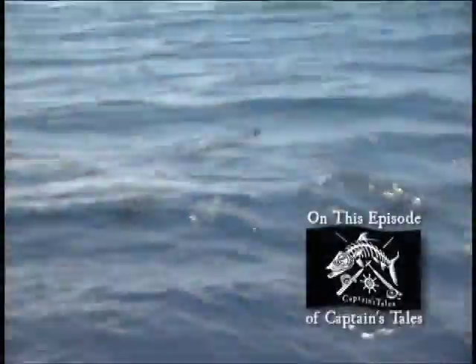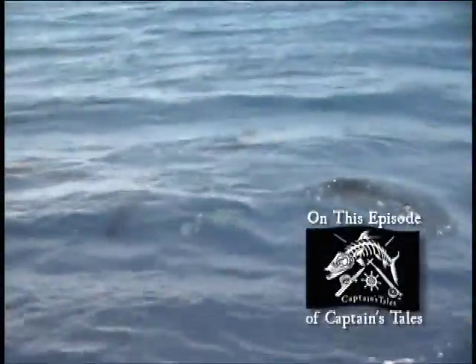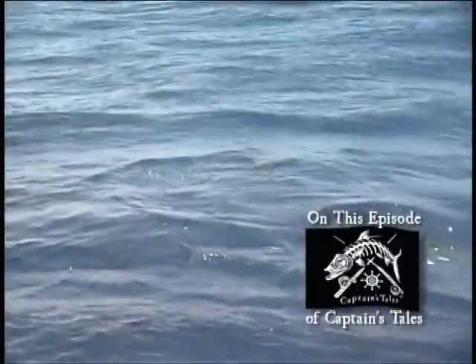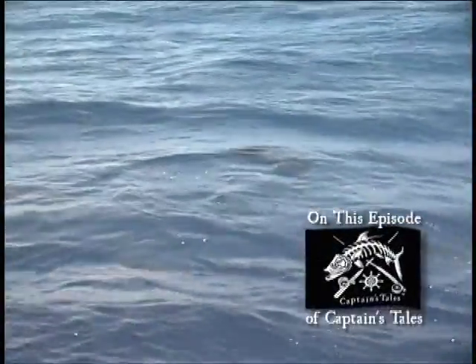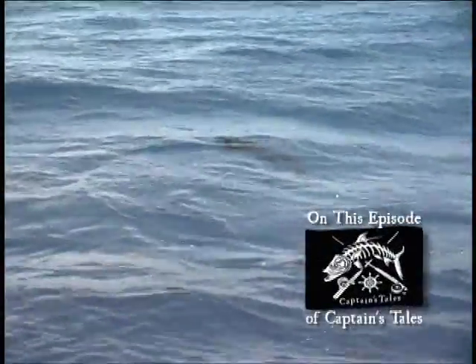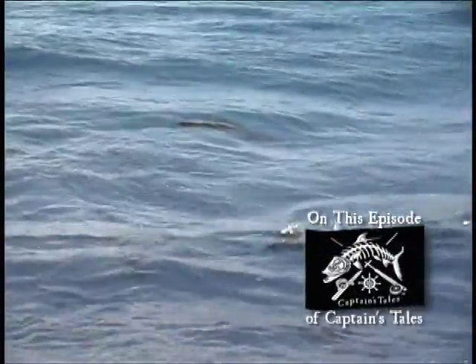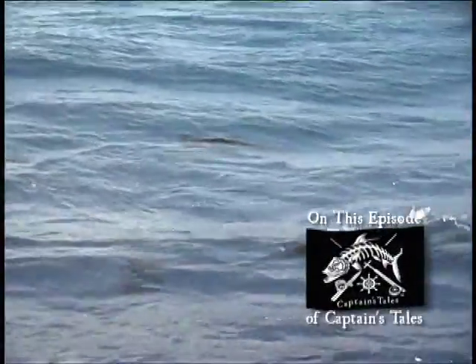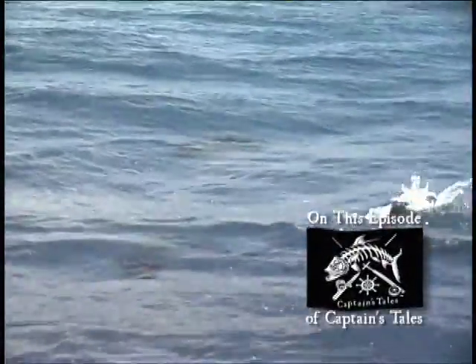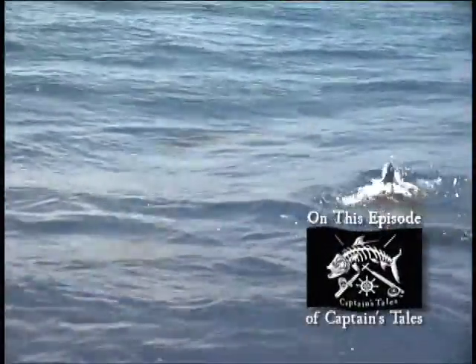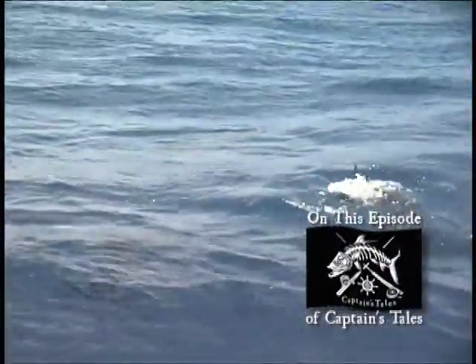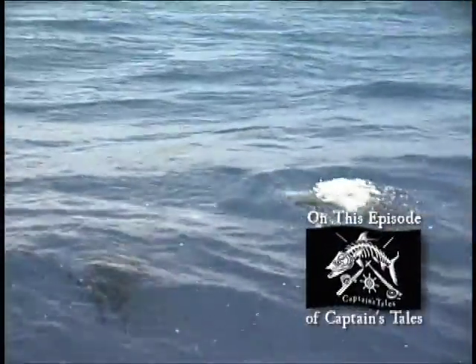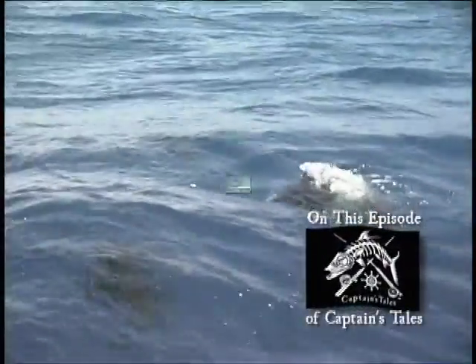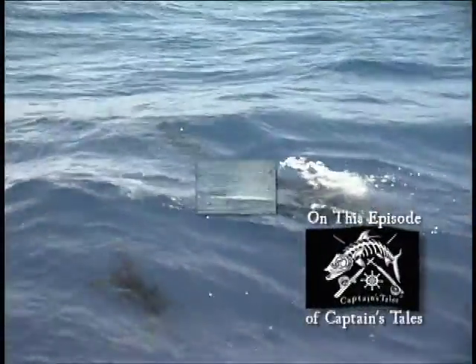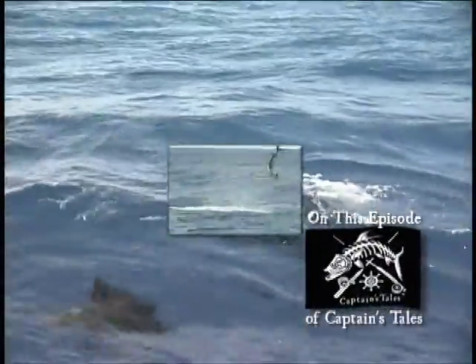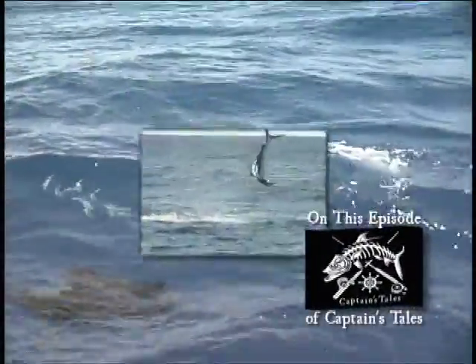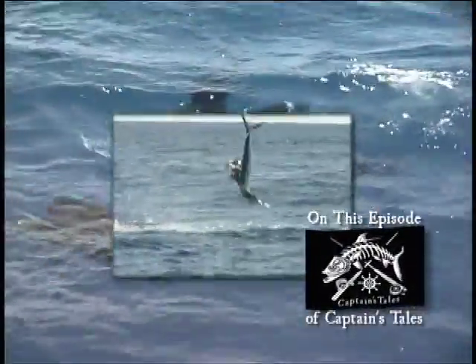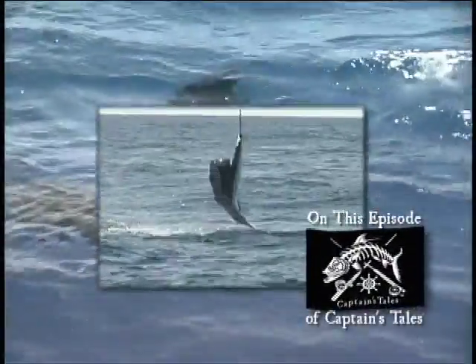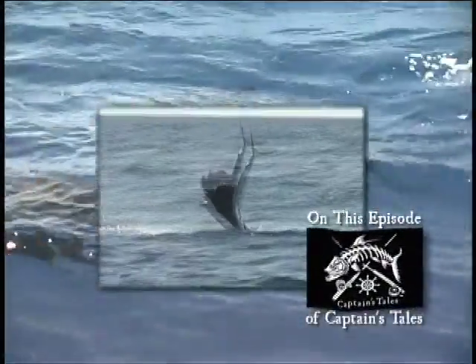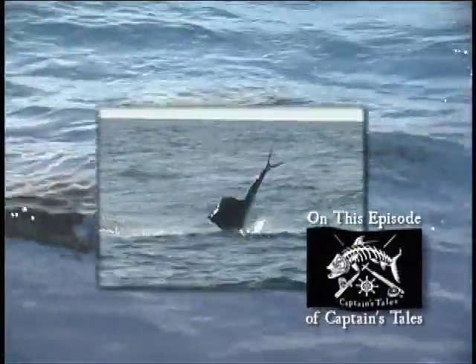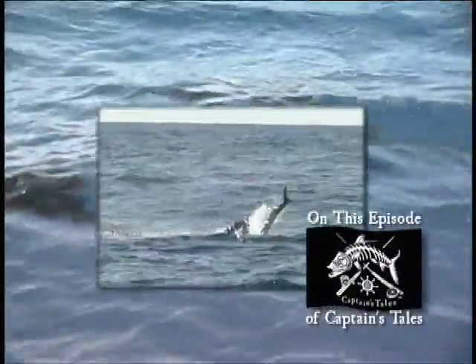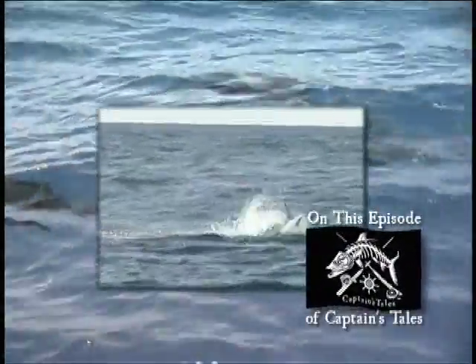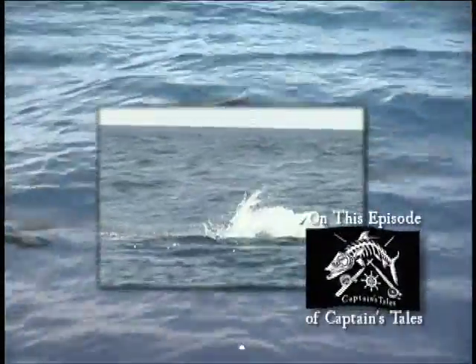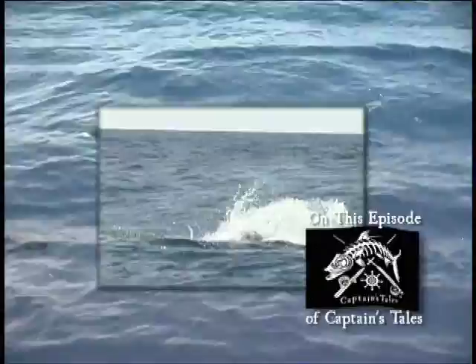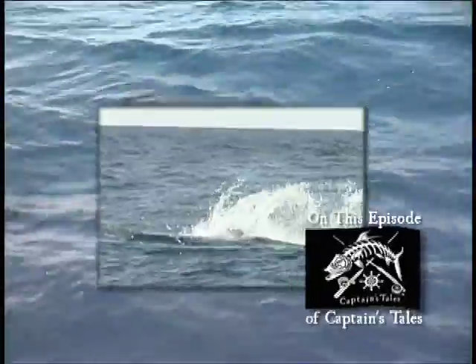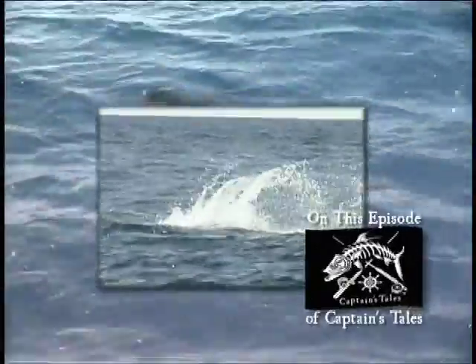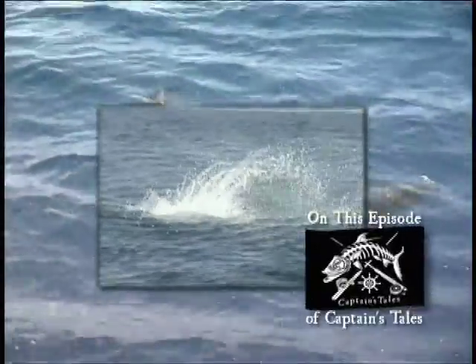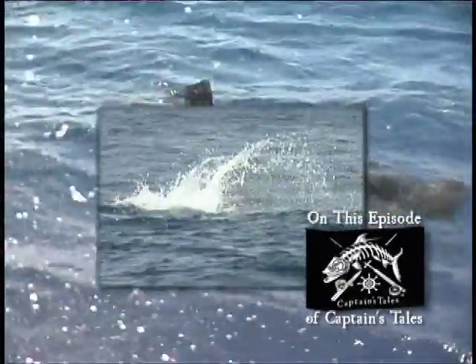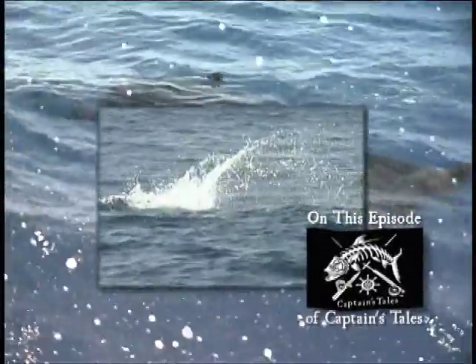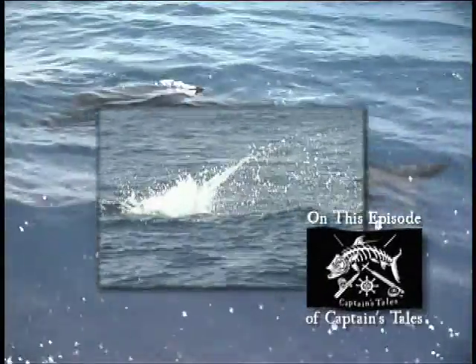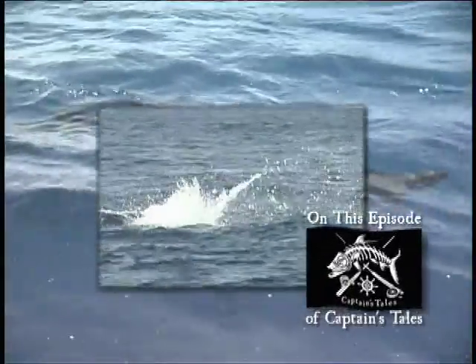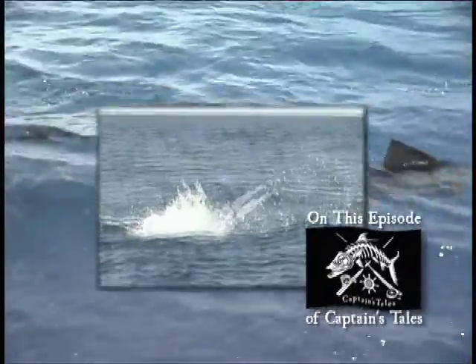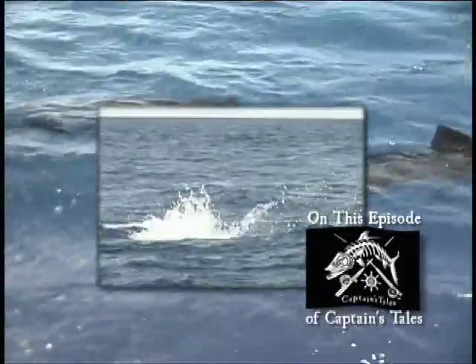On this episode of Captain's Tales, we will do battle with the acrobatic and graceful Atlantic Sailfish.